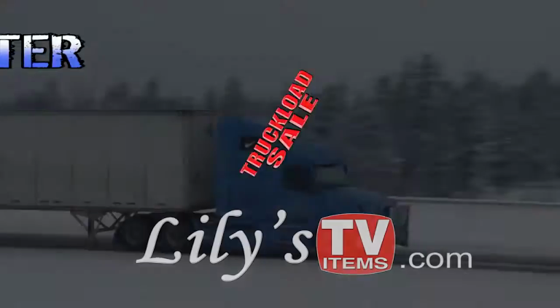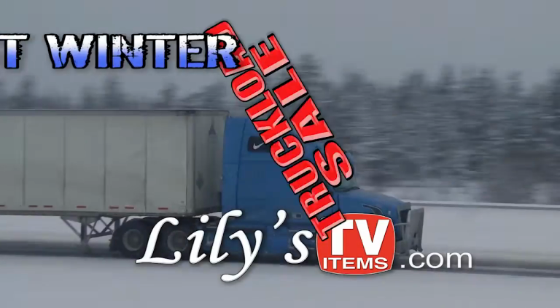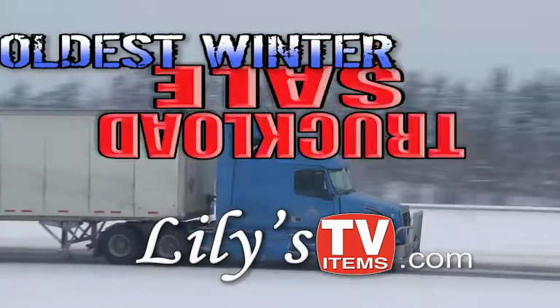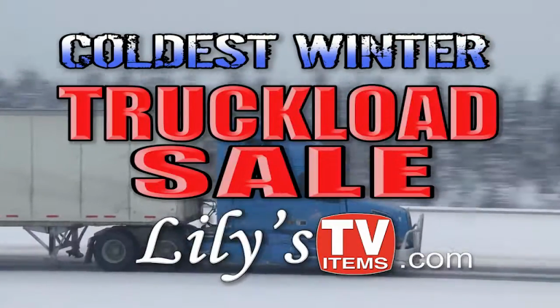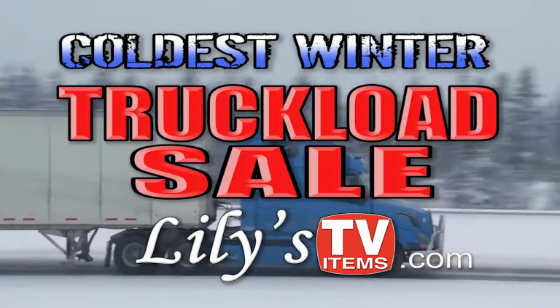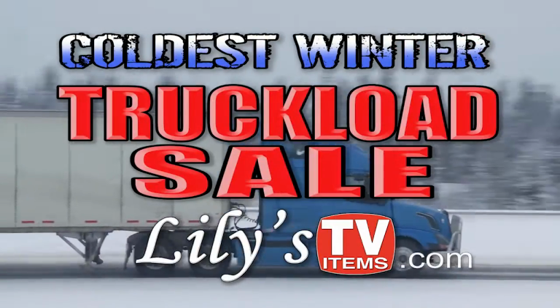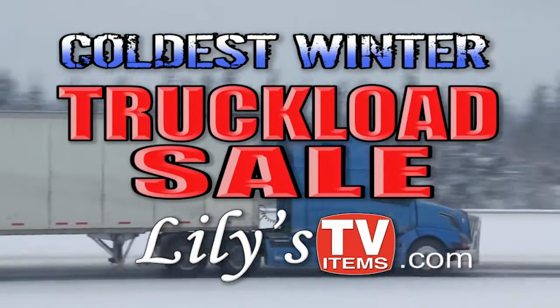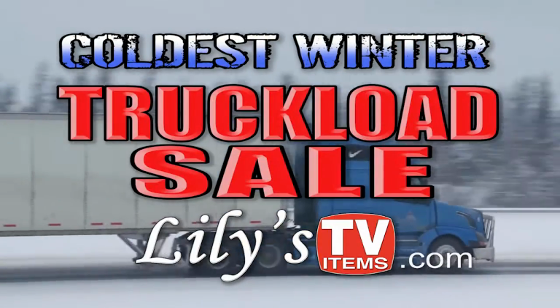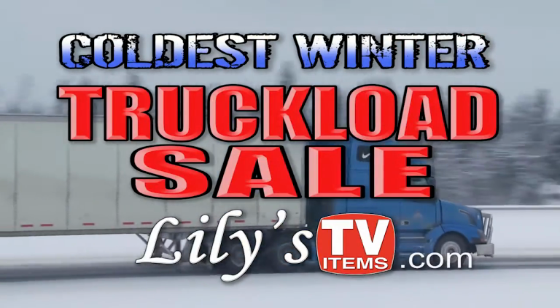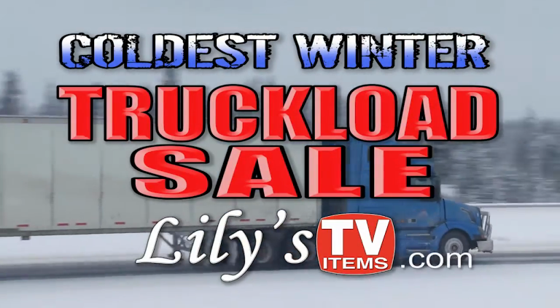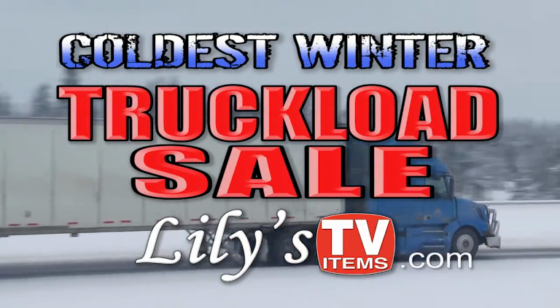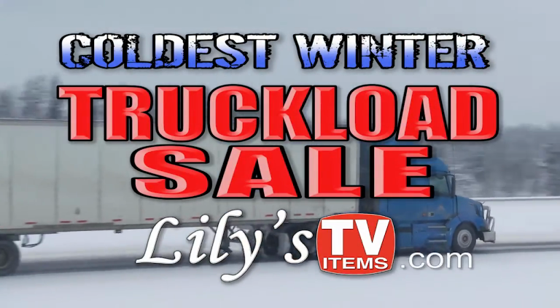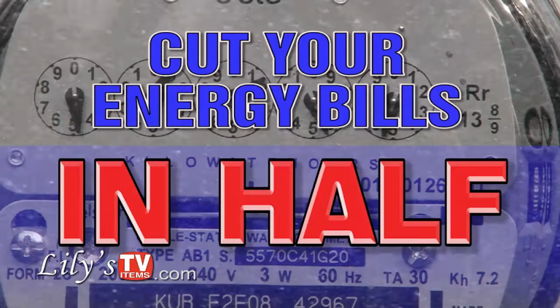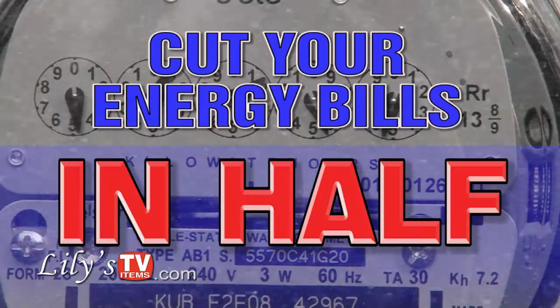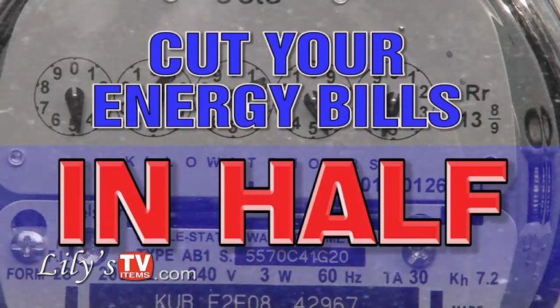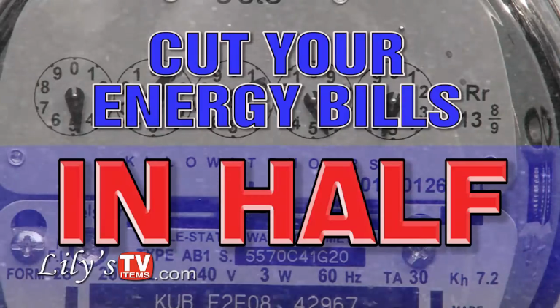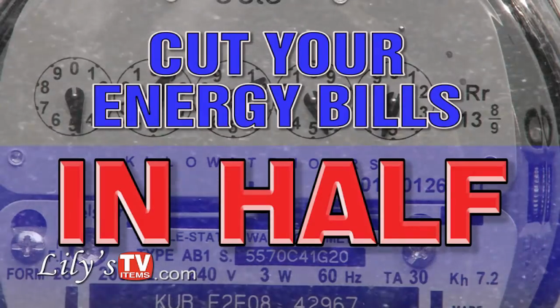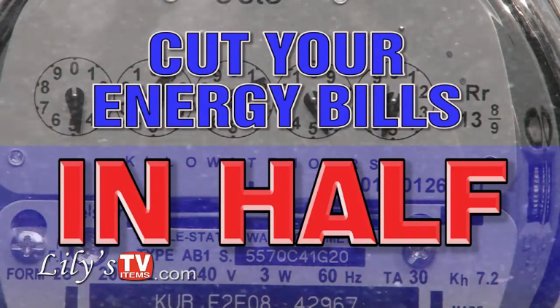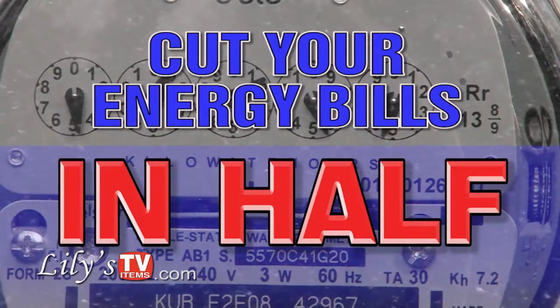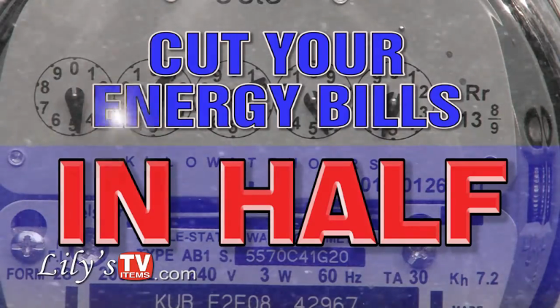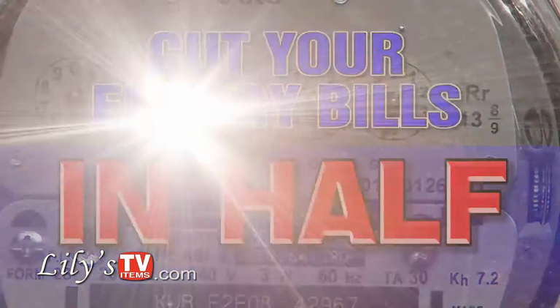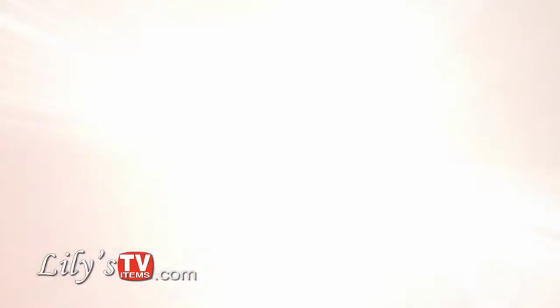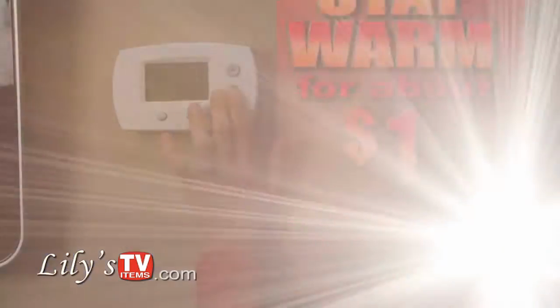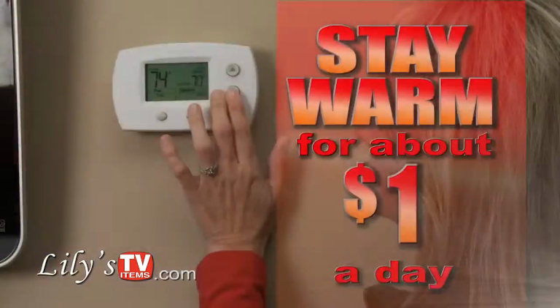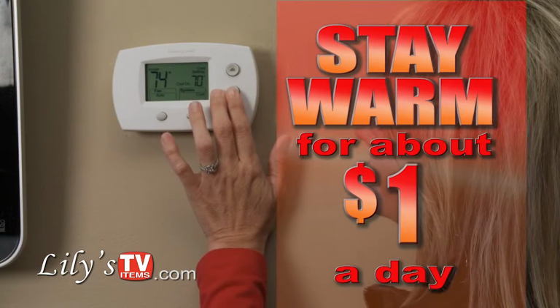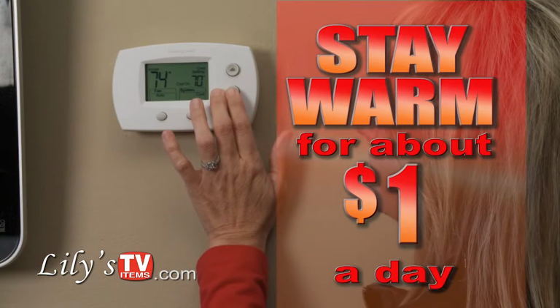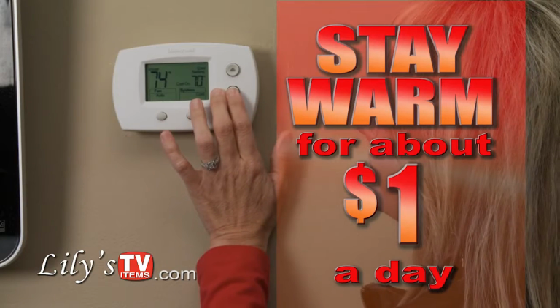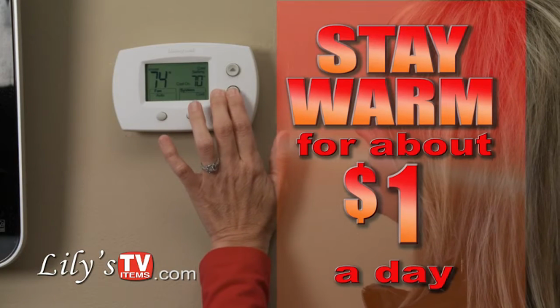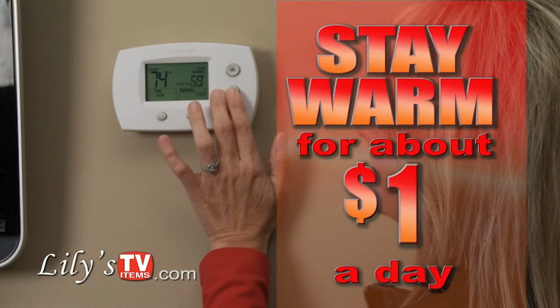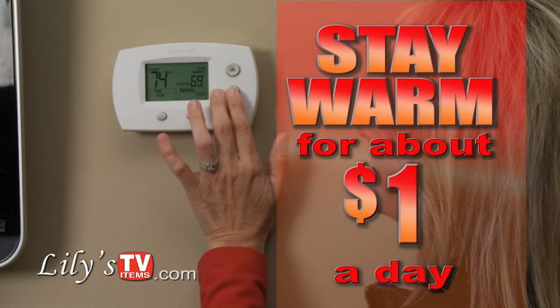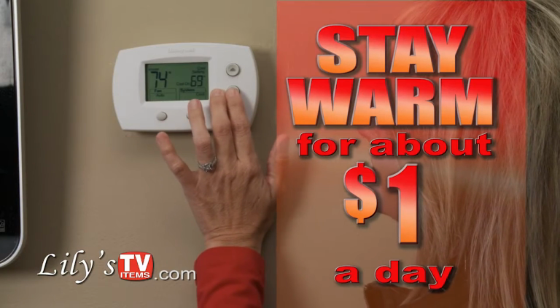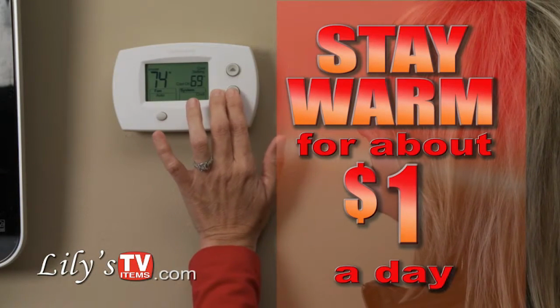Lily's coldest winter truckload sale. Cut your energy bill in half. Stay warm for about a dollar a day.